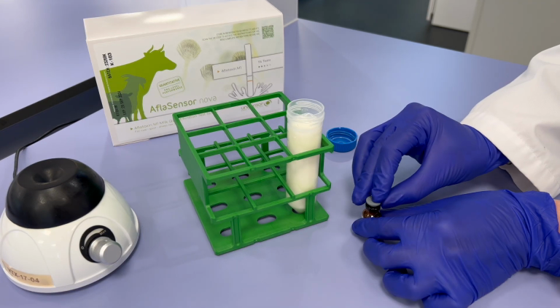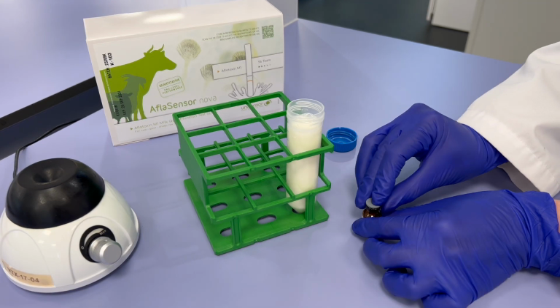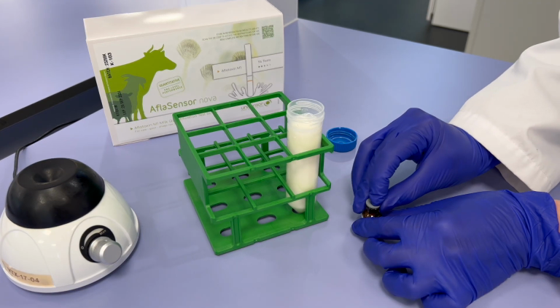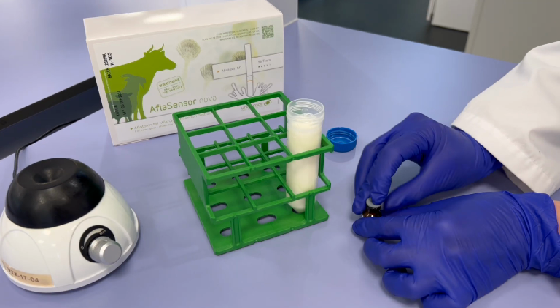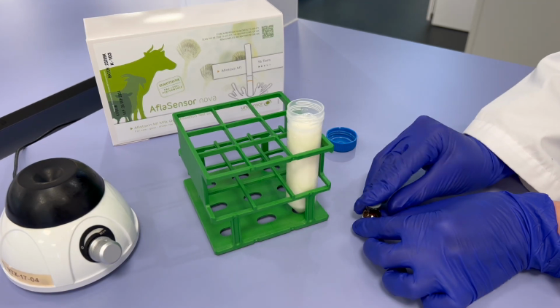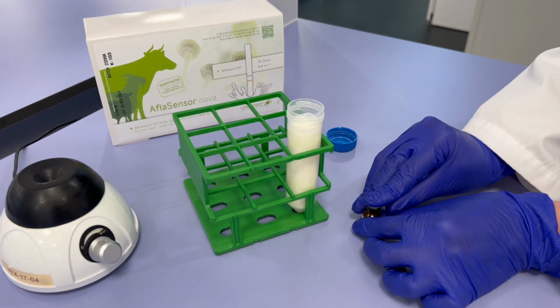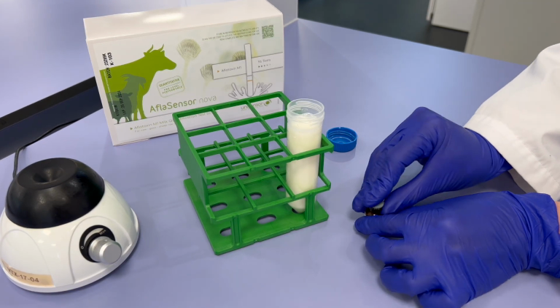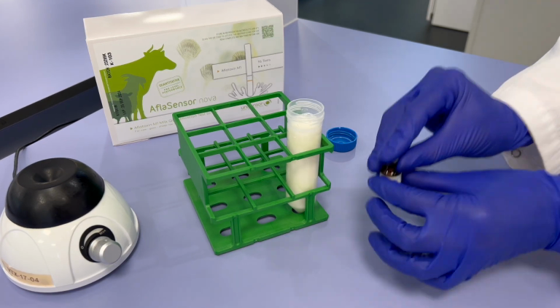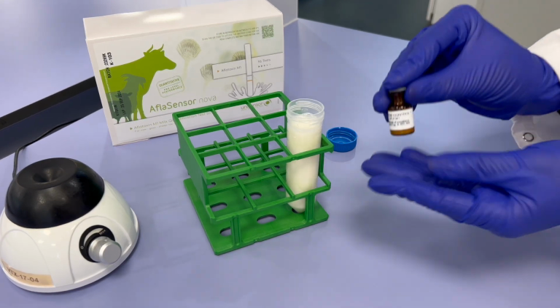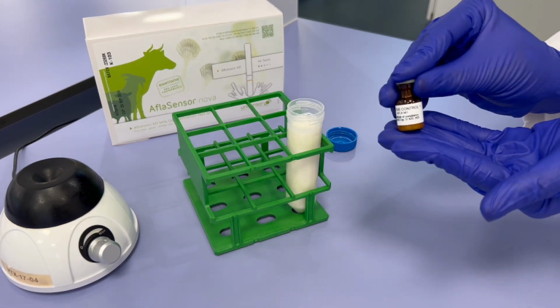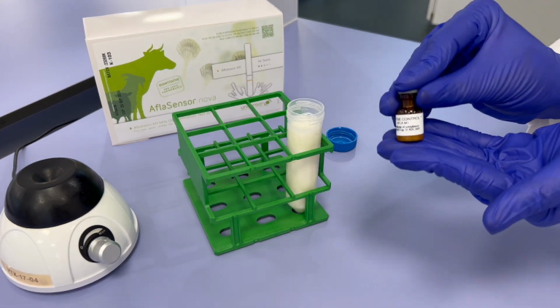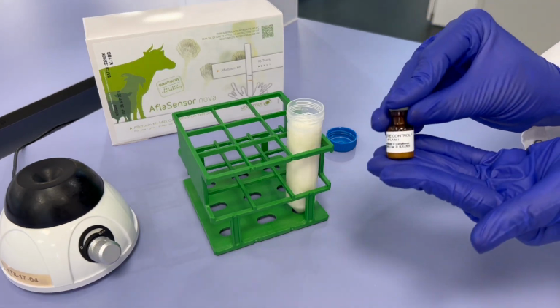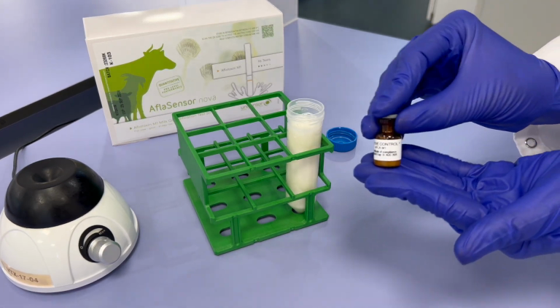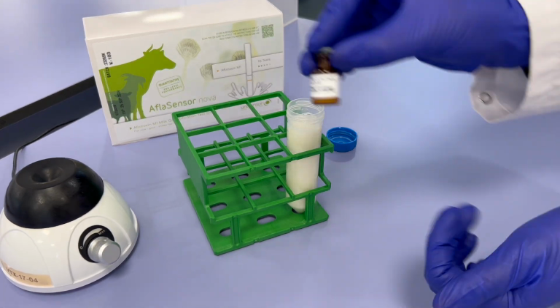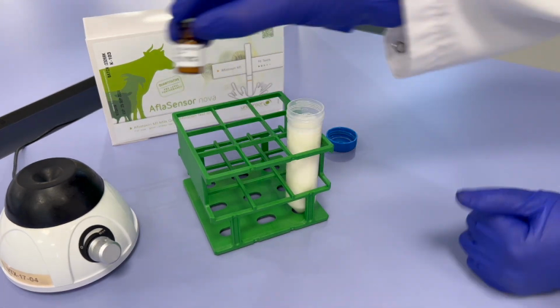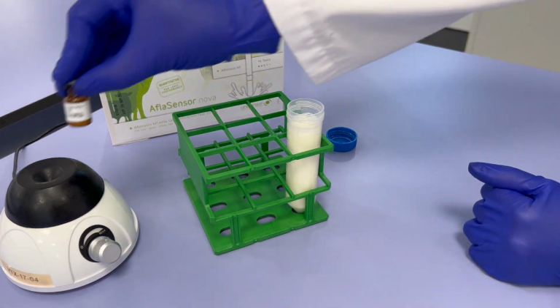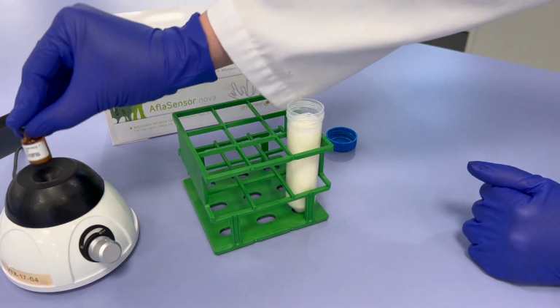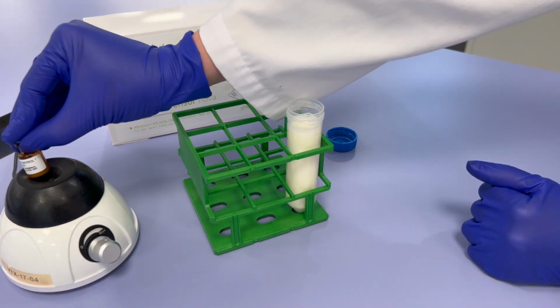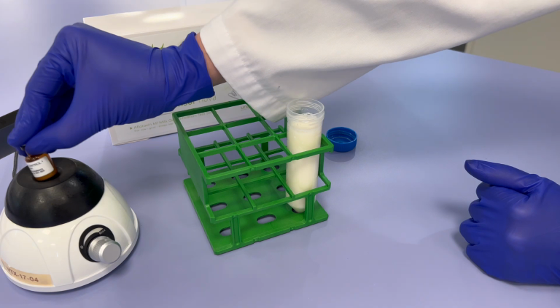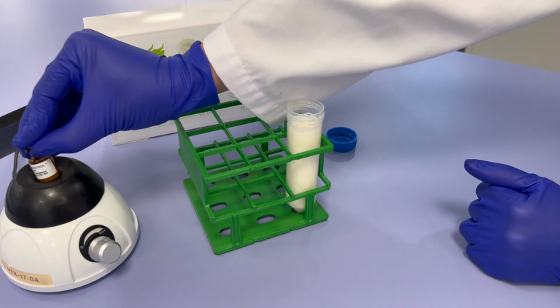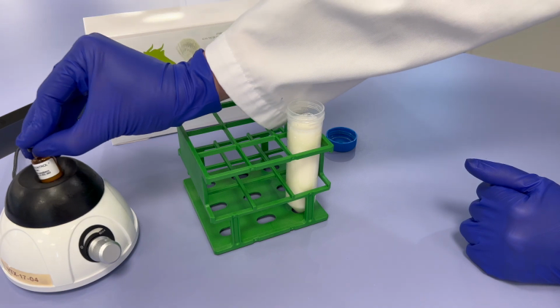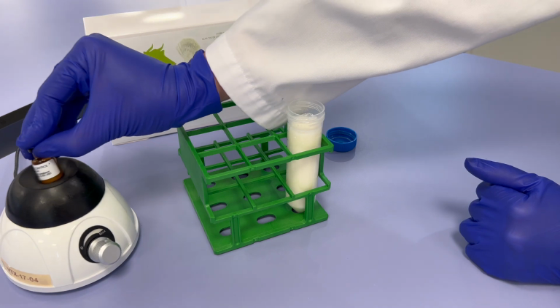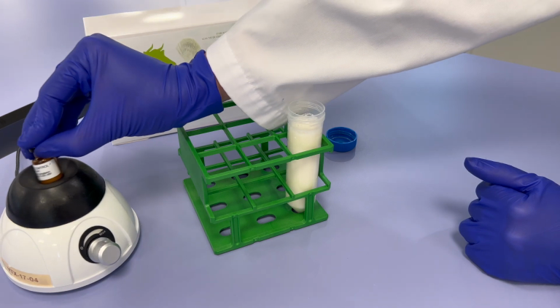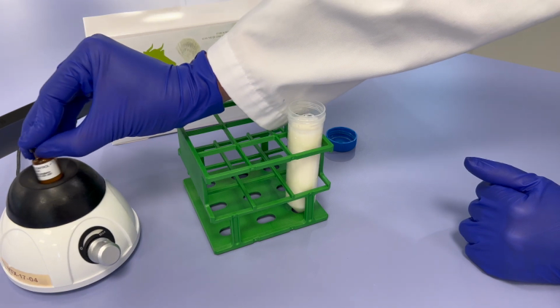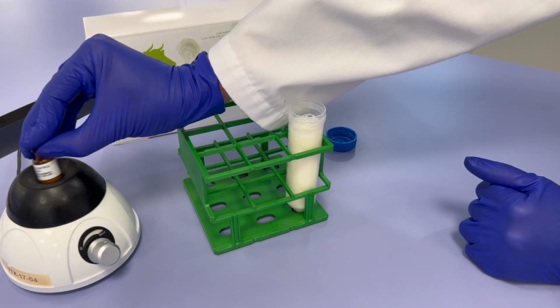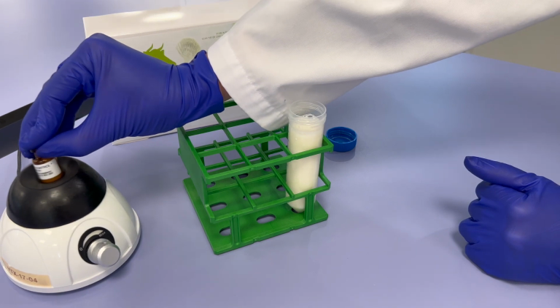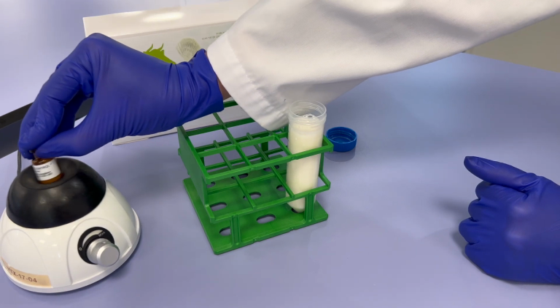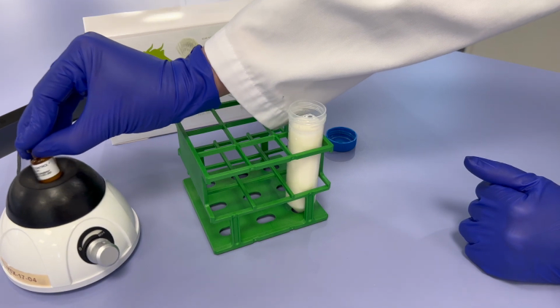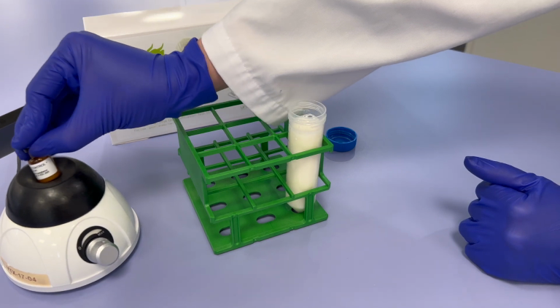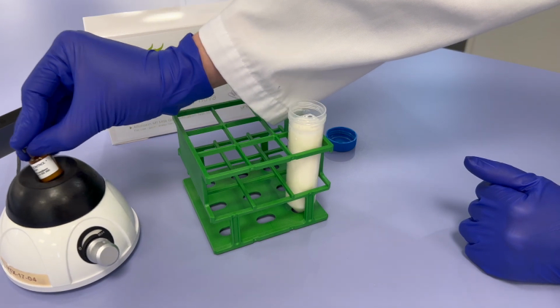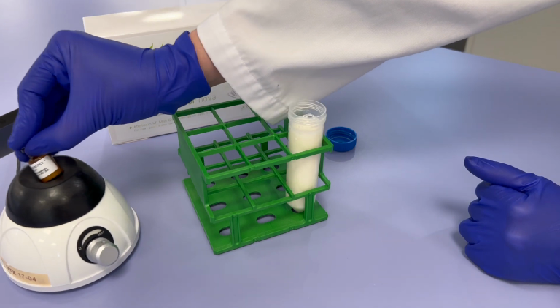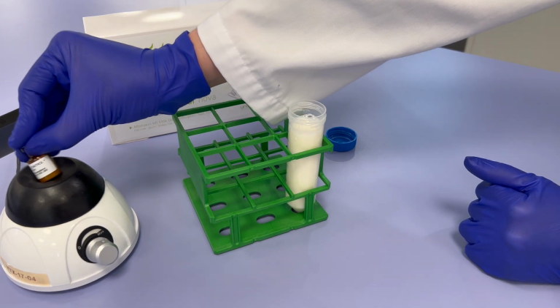Immediately vortex for 10 seconds. Take 200 microliters for testing with the kit.